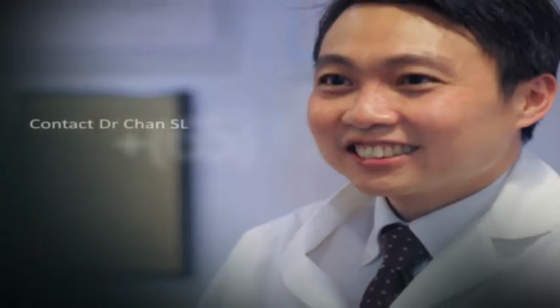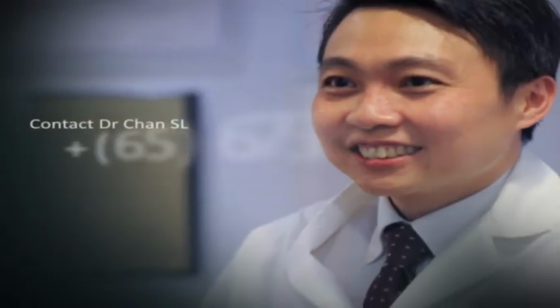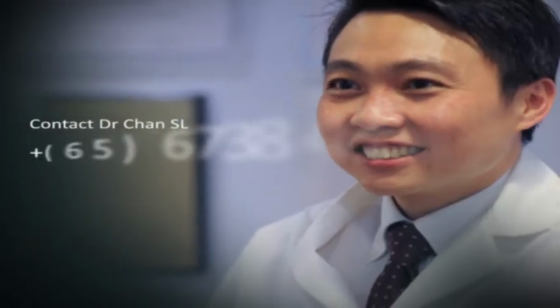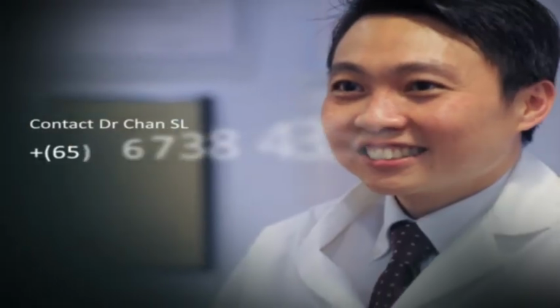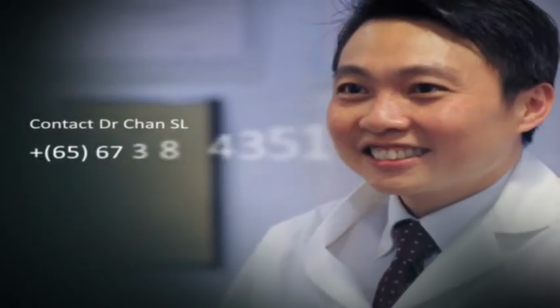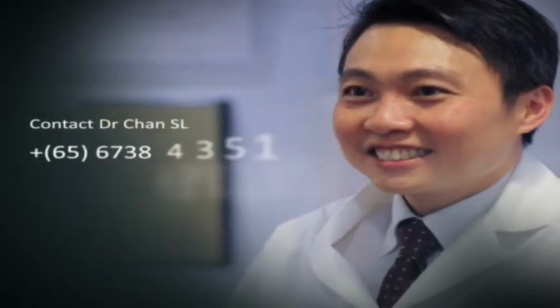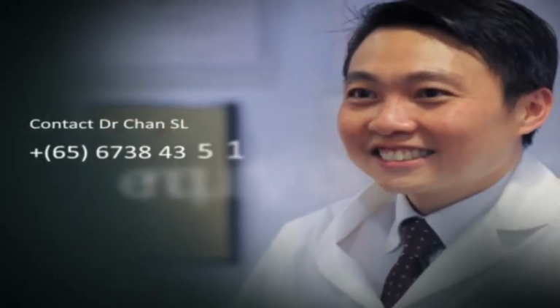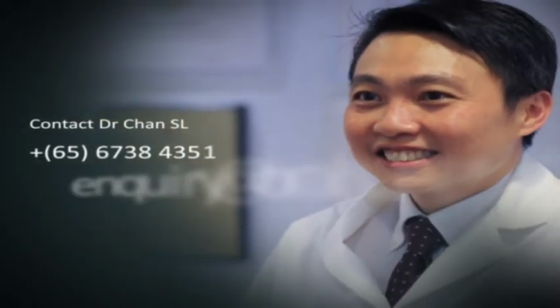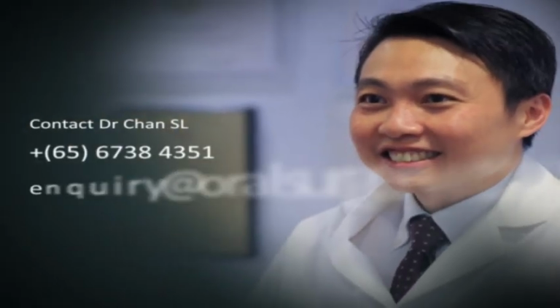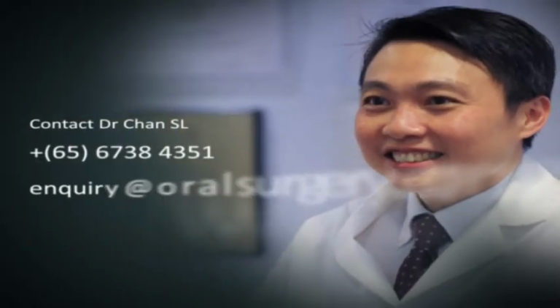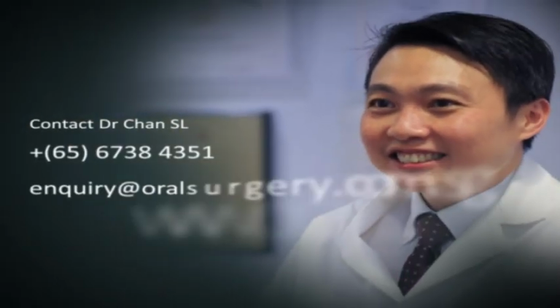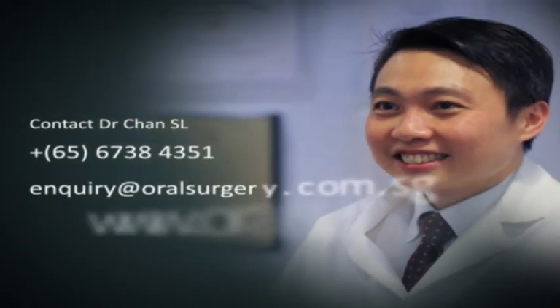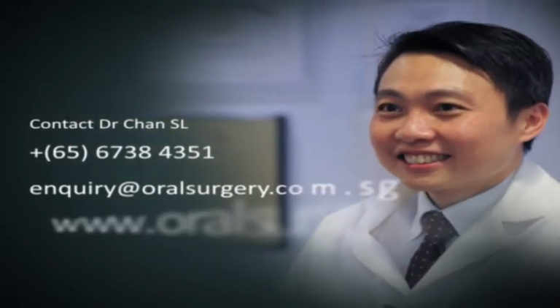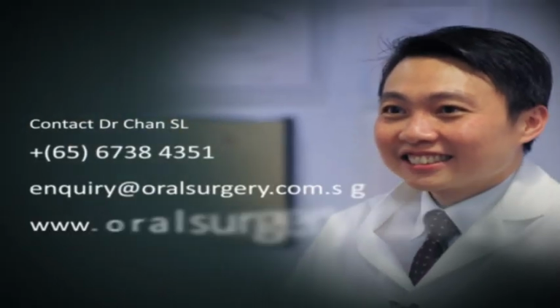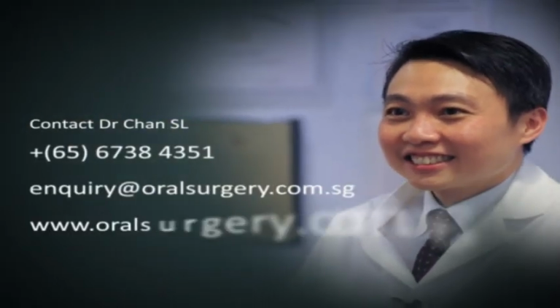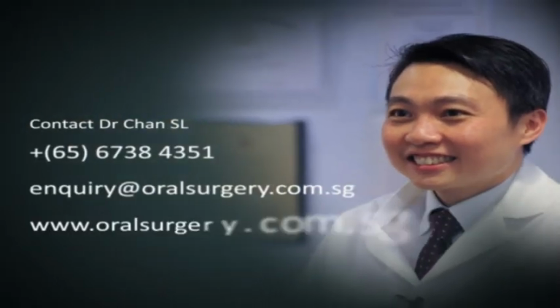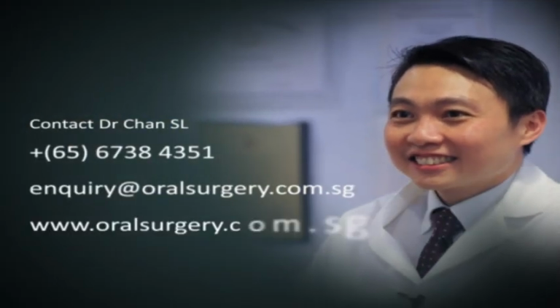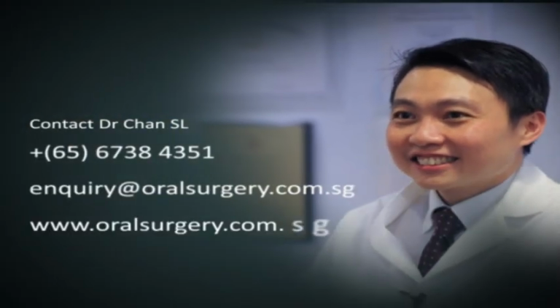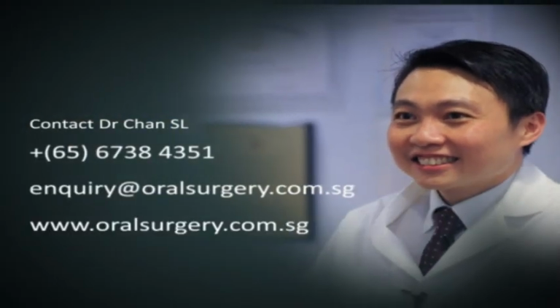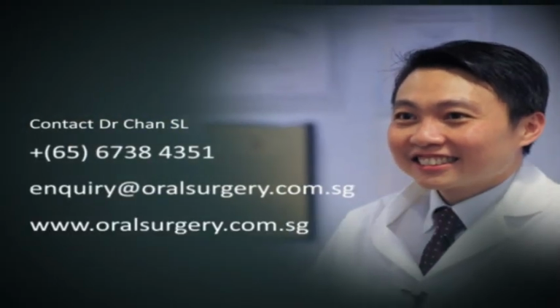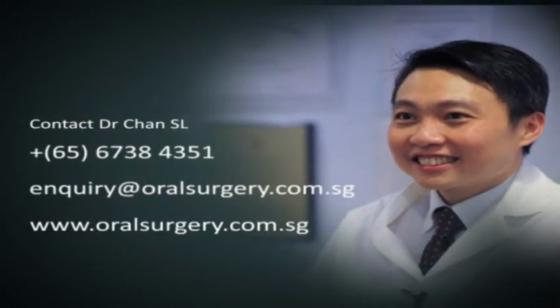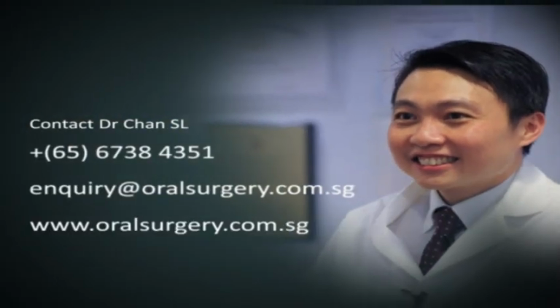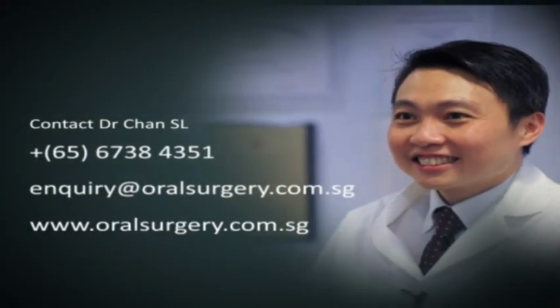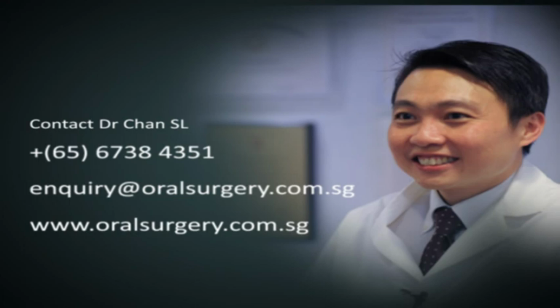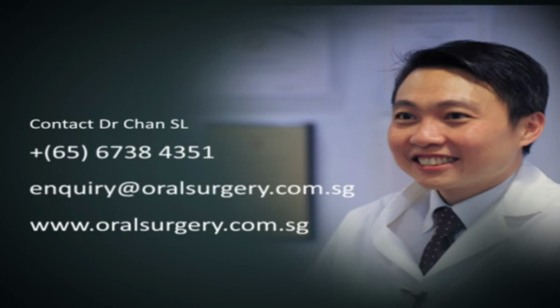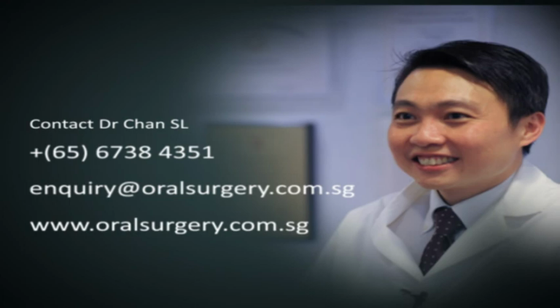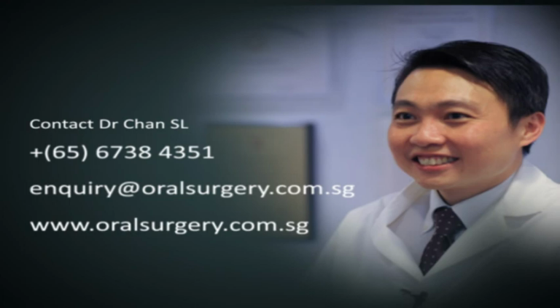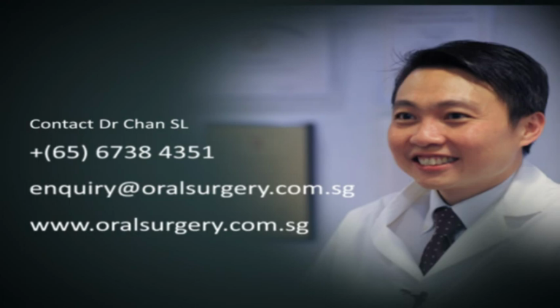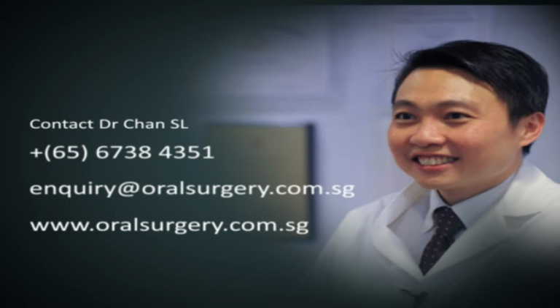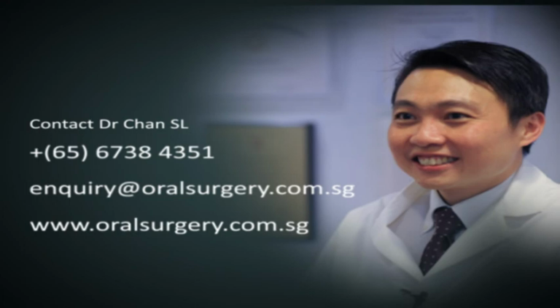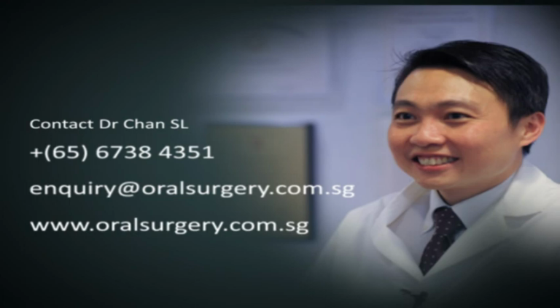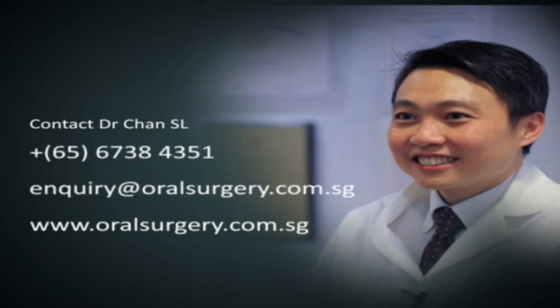Hi, I'm Dr. S.L. Chan from Aesthetic and Reconstructive Visual Surgery here at Mount Elizabeth Medical Center.